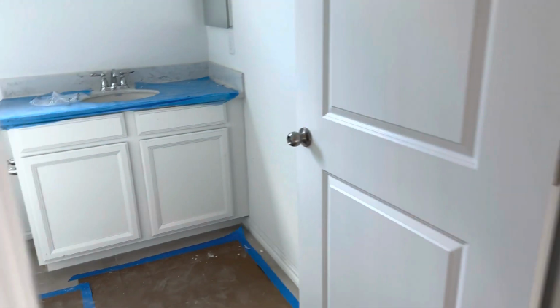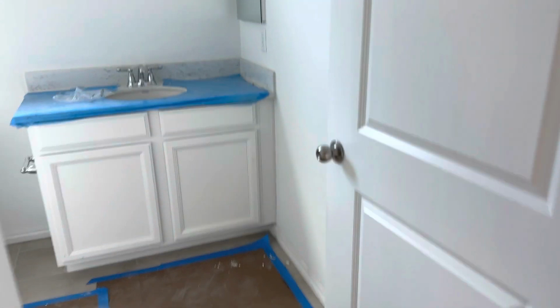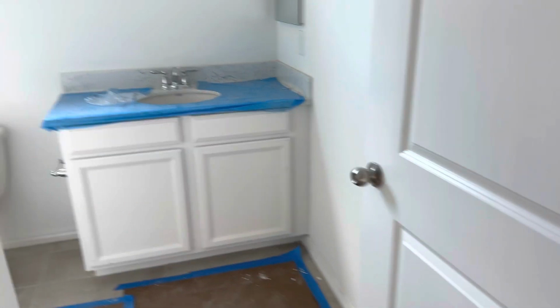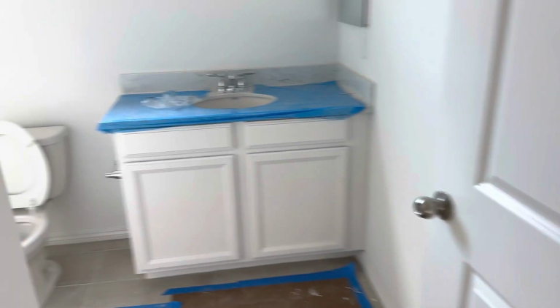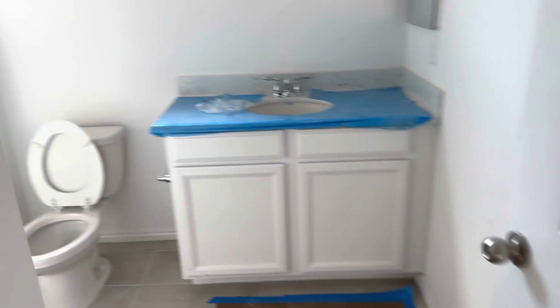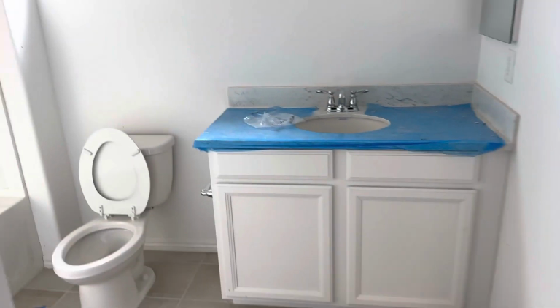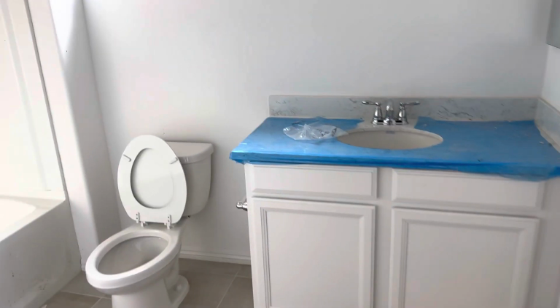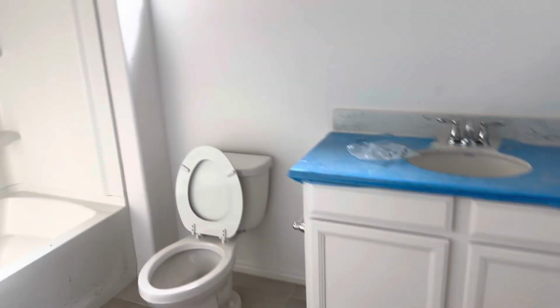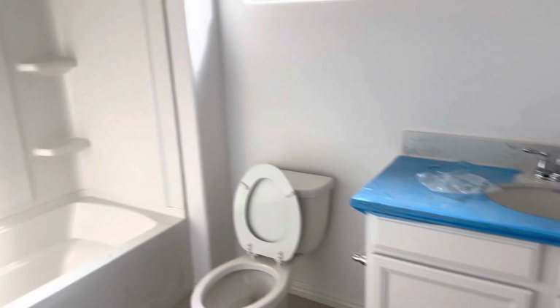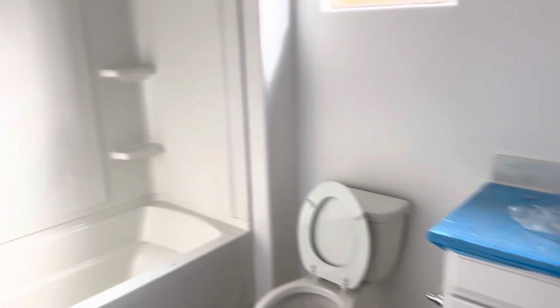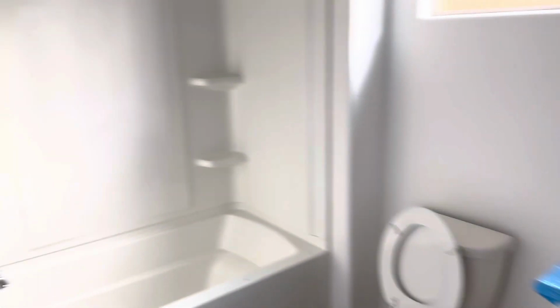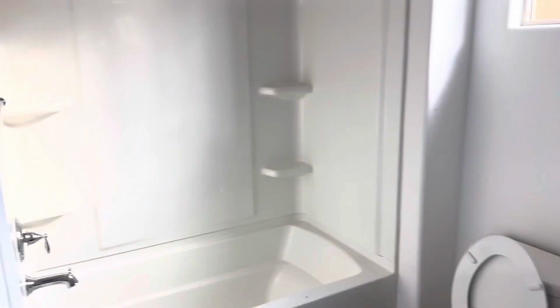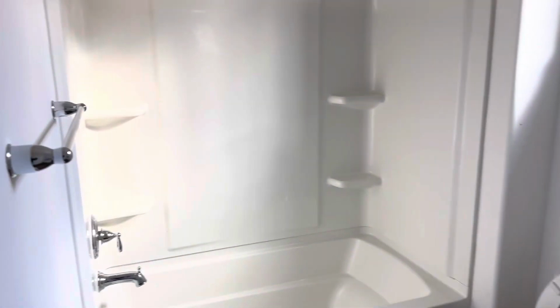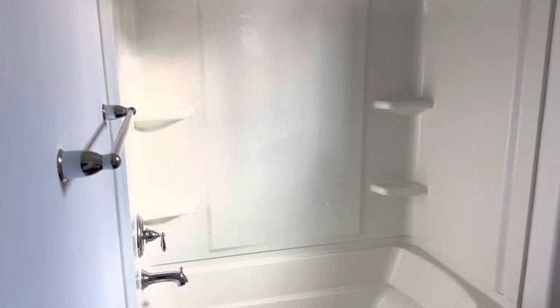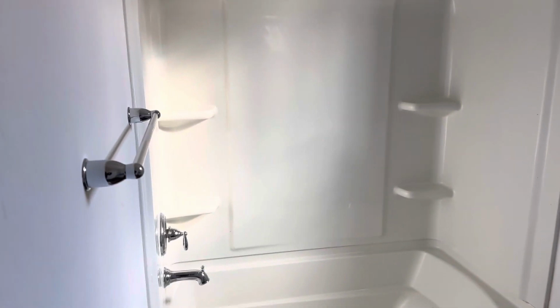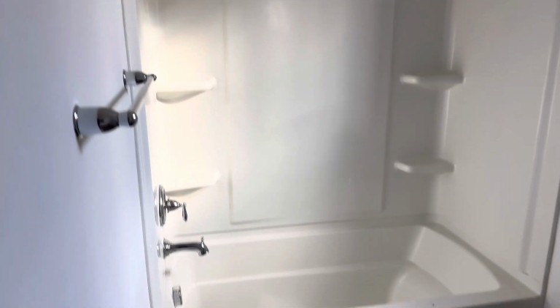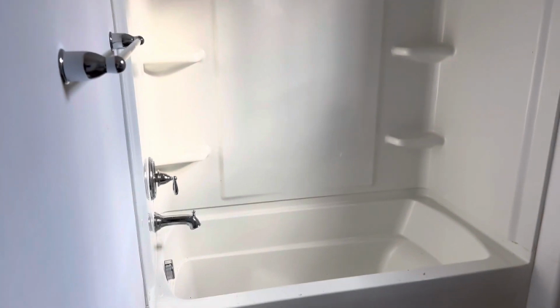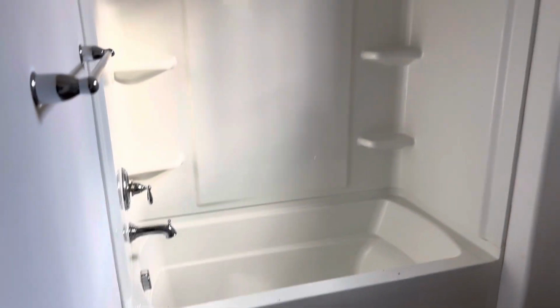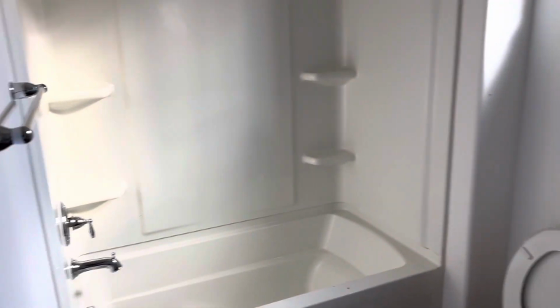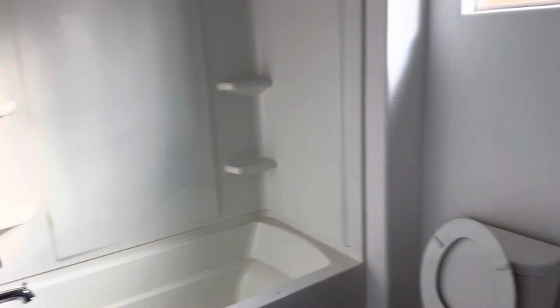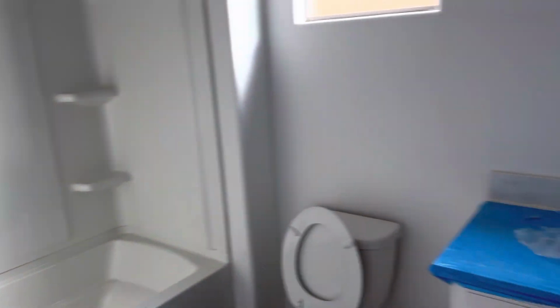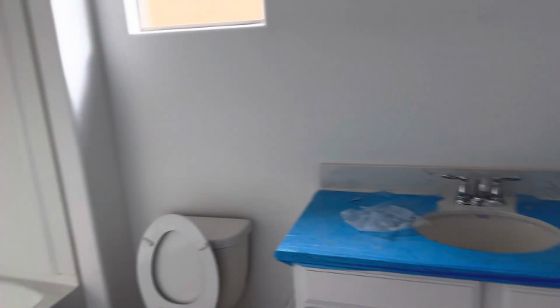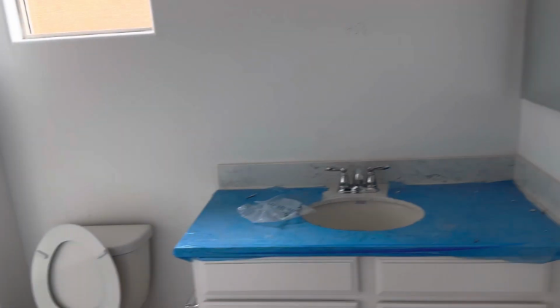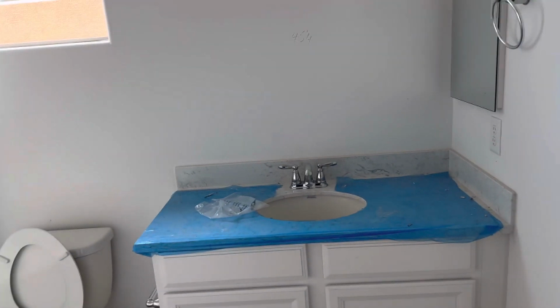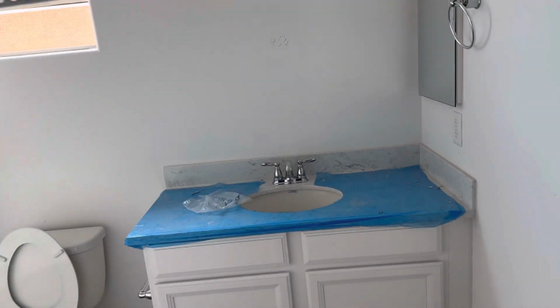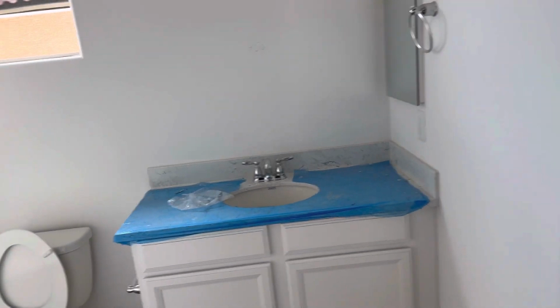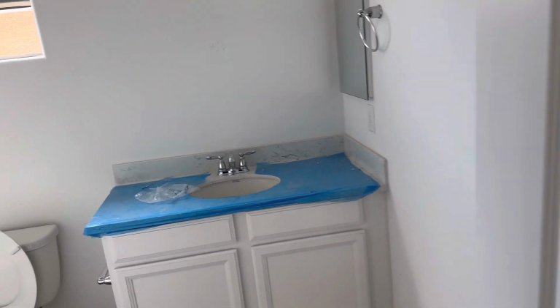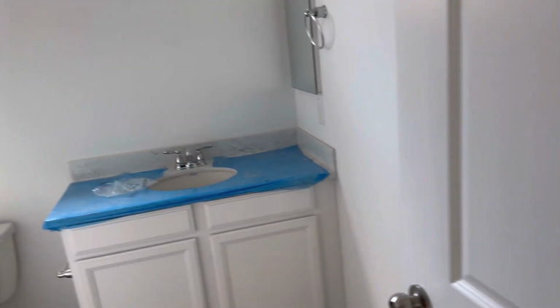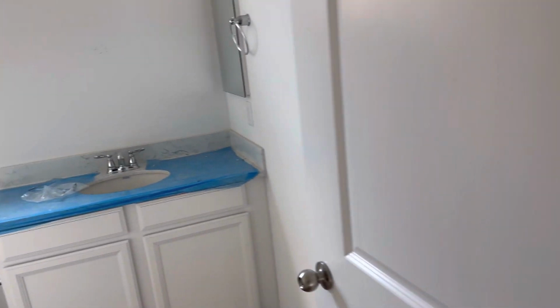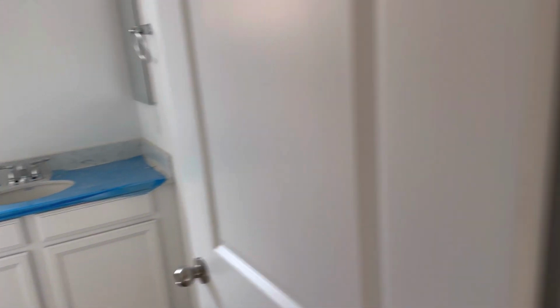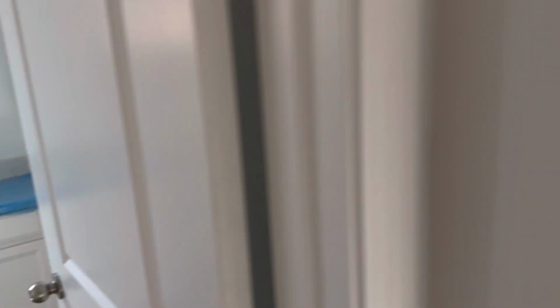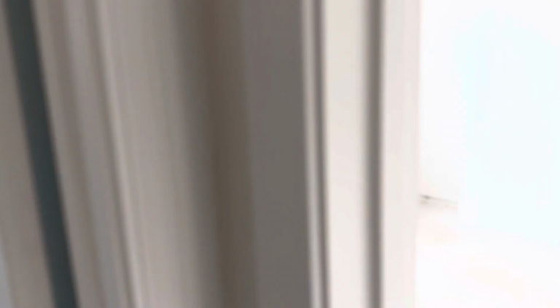Secondary bathroom here. We have a tub and shower combo here. Nice countertop and sink.